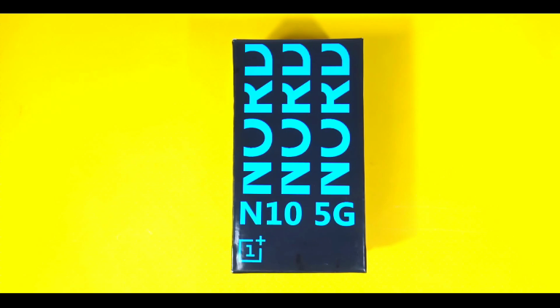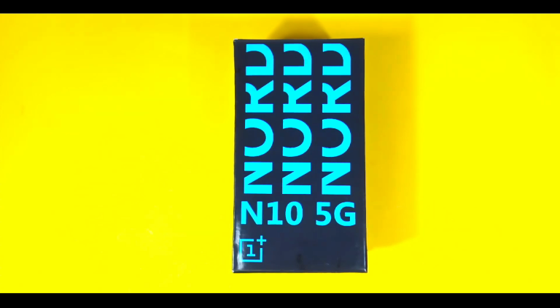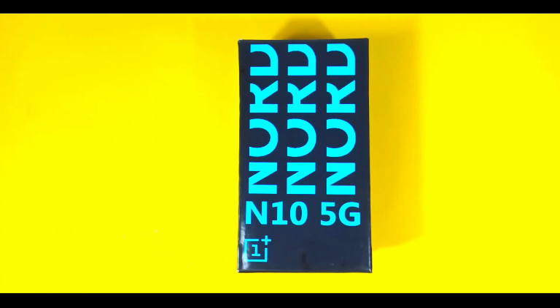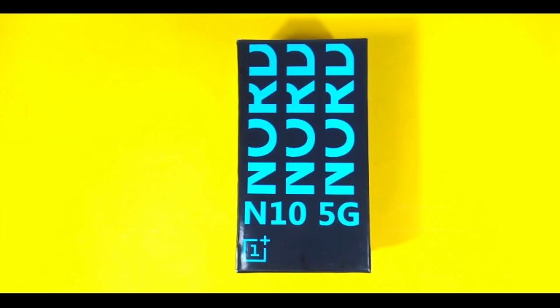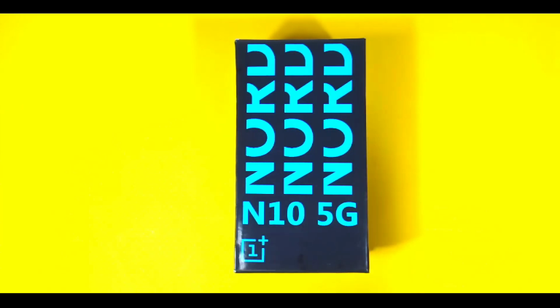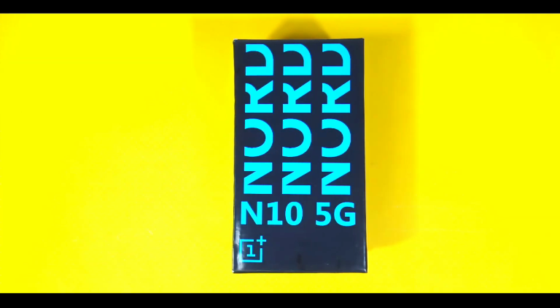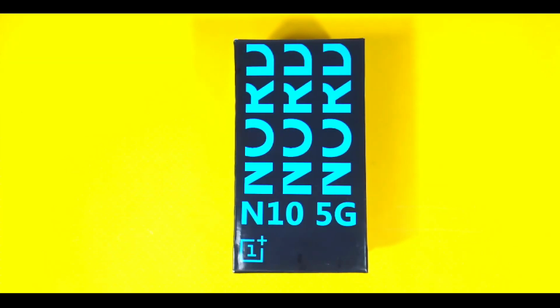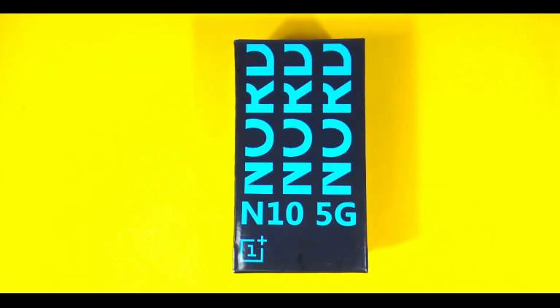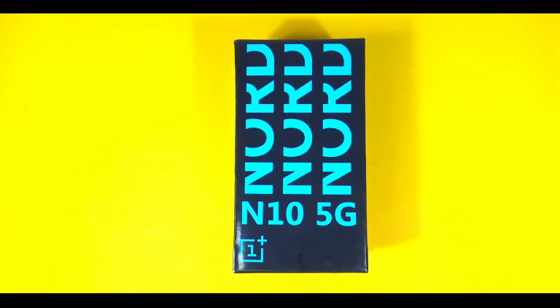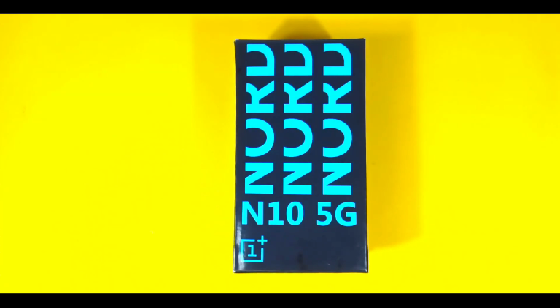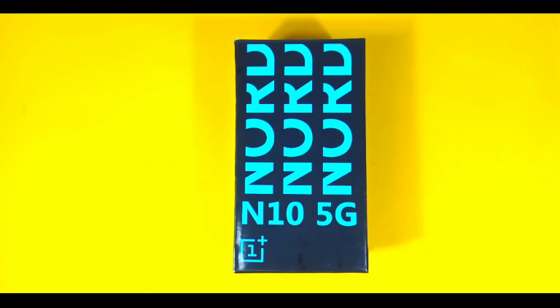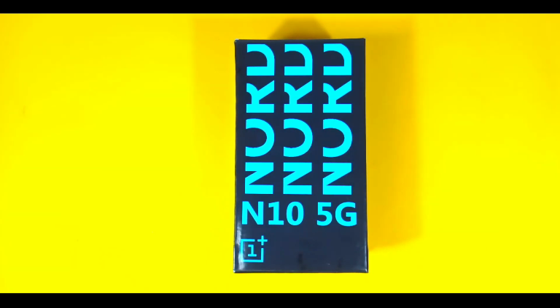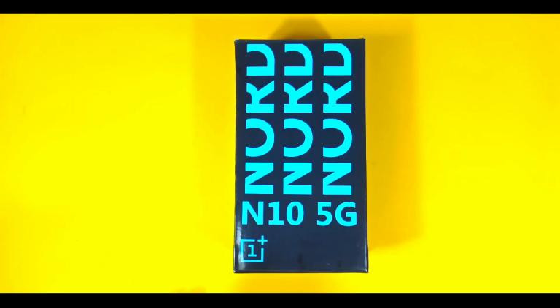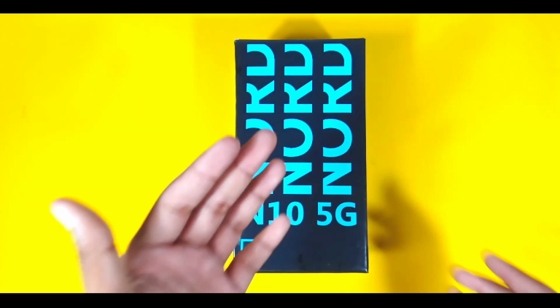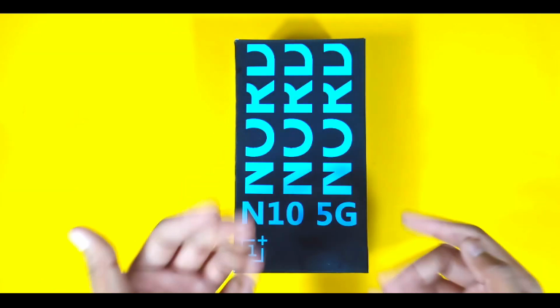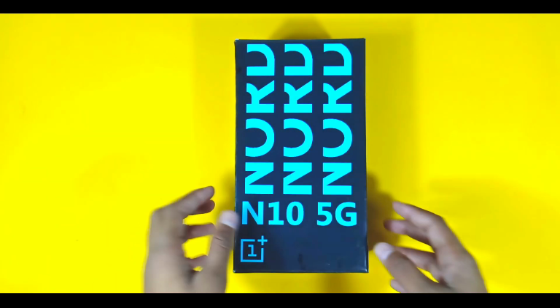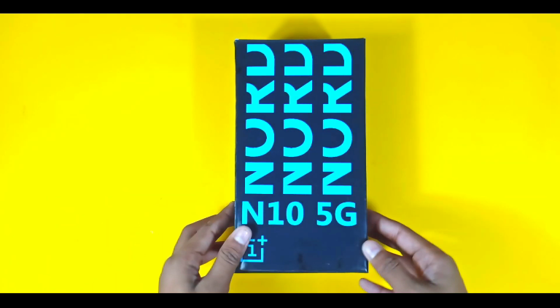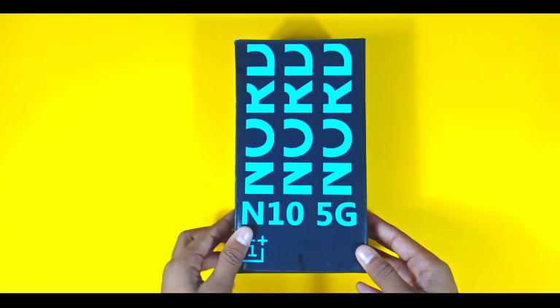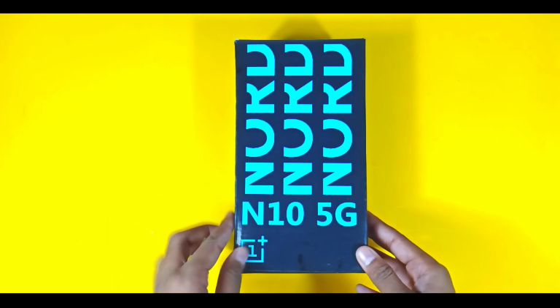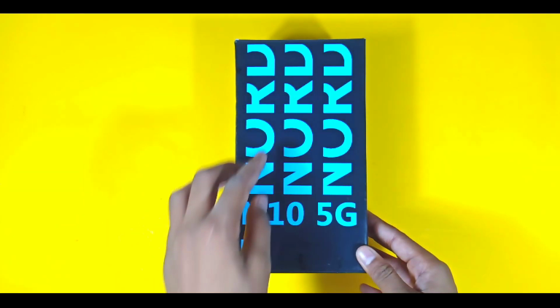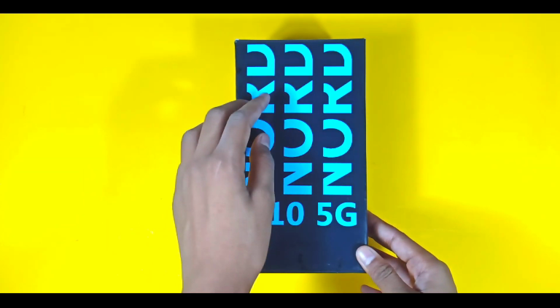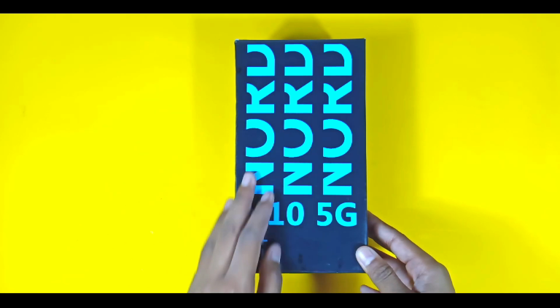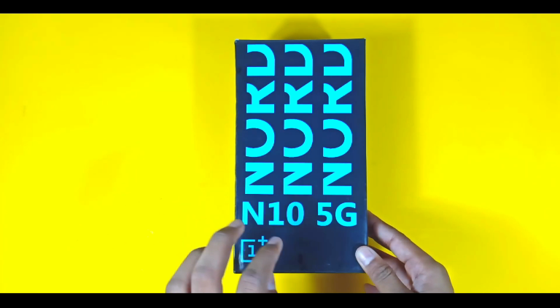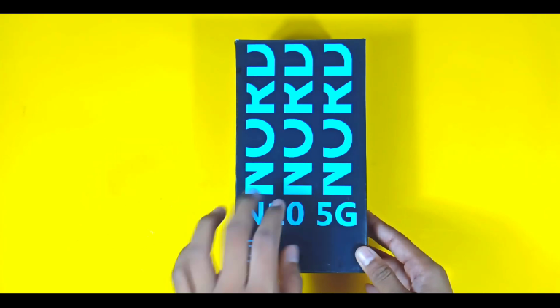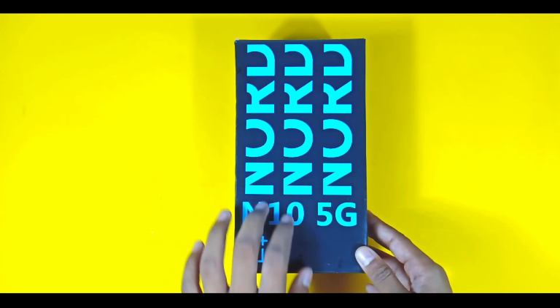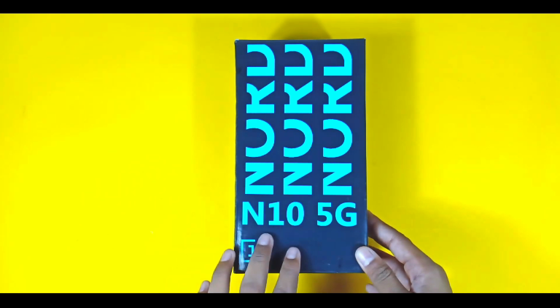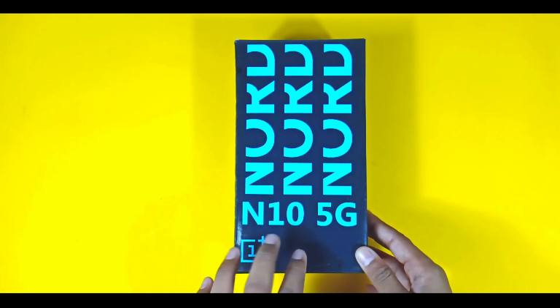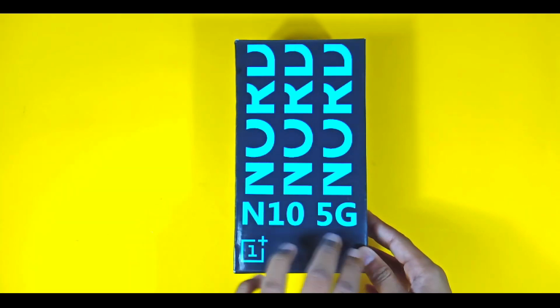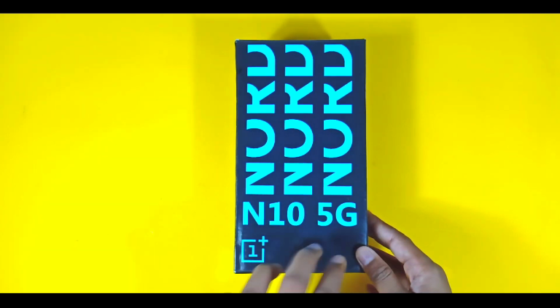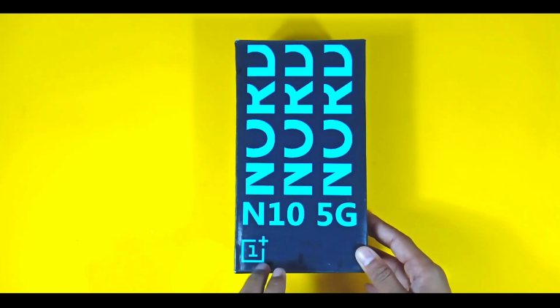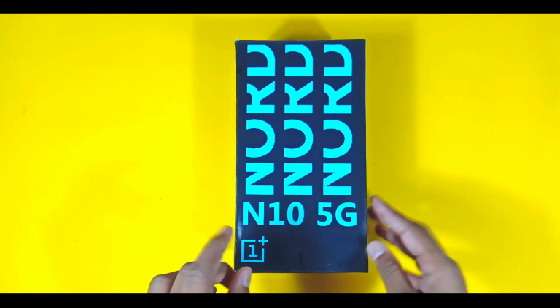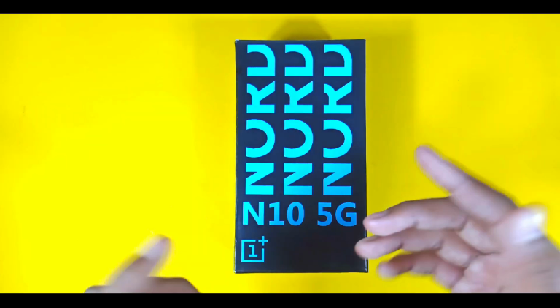Hey guys, how are you guys? Today I am going to unbox the OnePlus Nord N10 5G, and this is a dummy piece that I have made myself so that I can show you what the coming phone will look like.